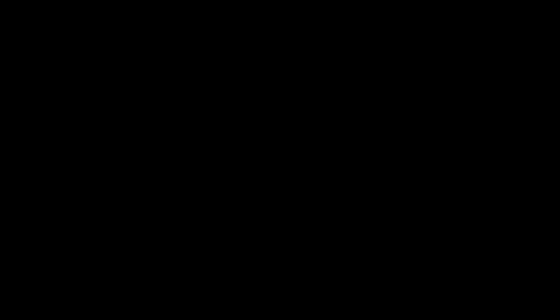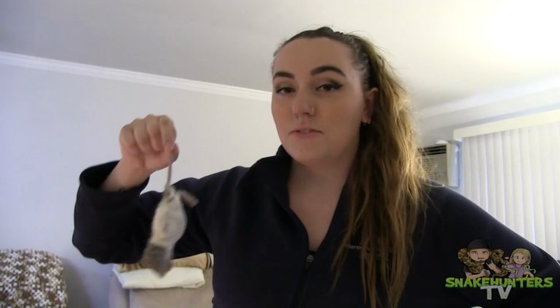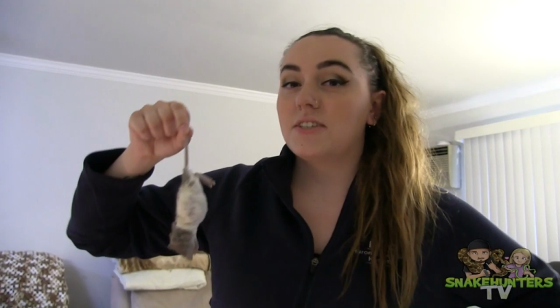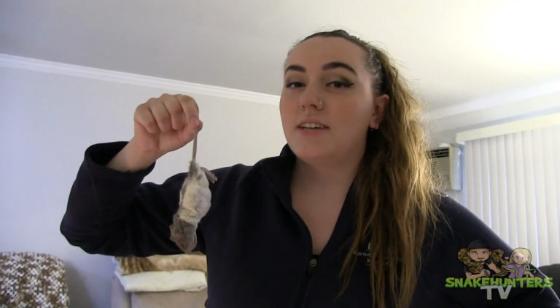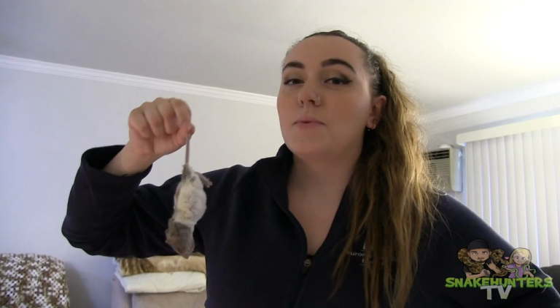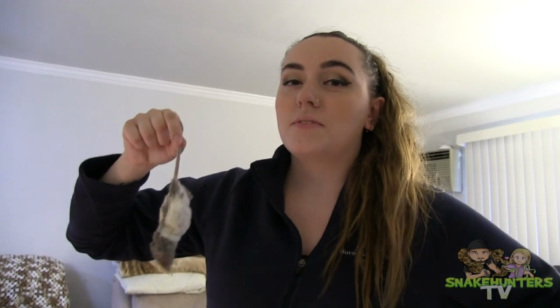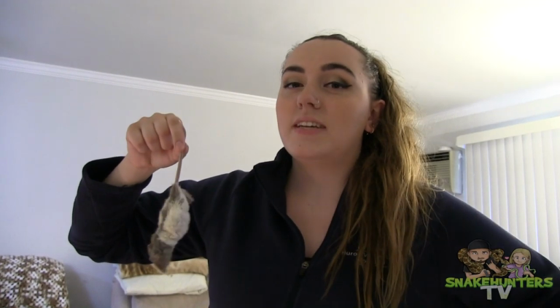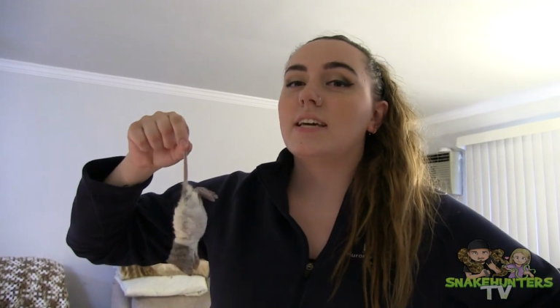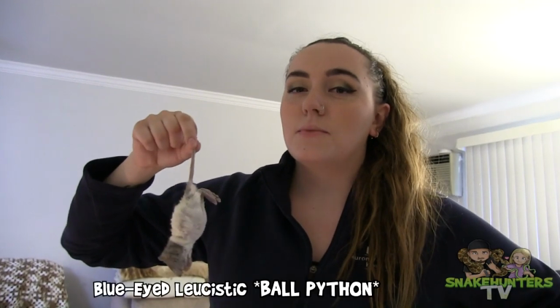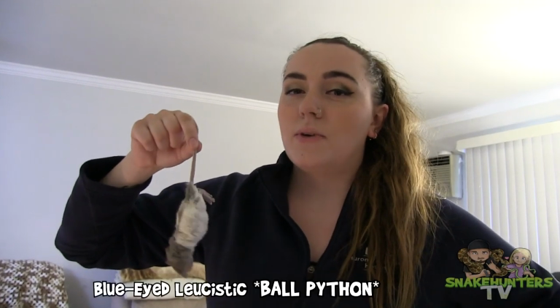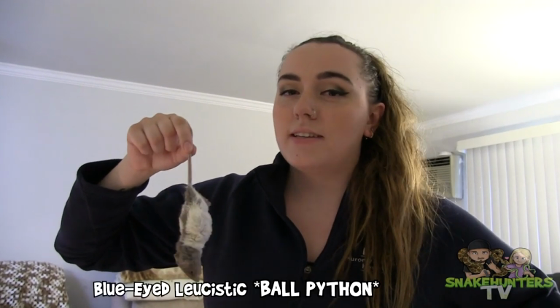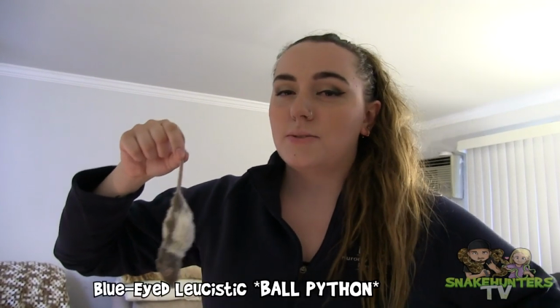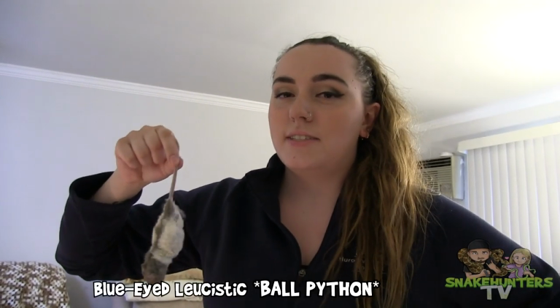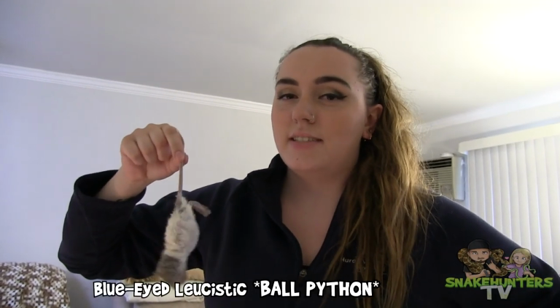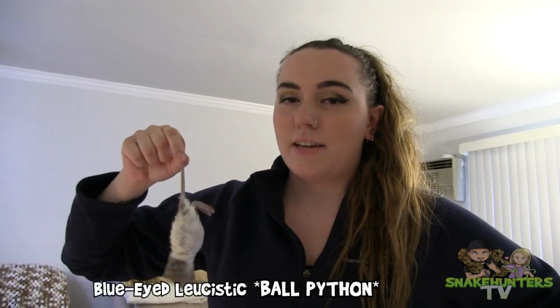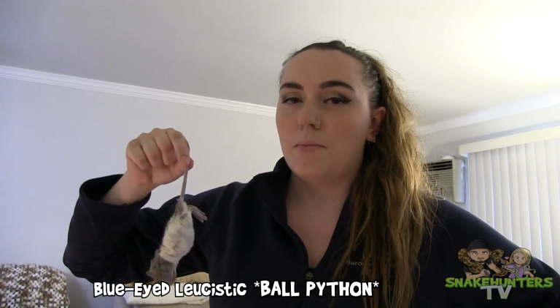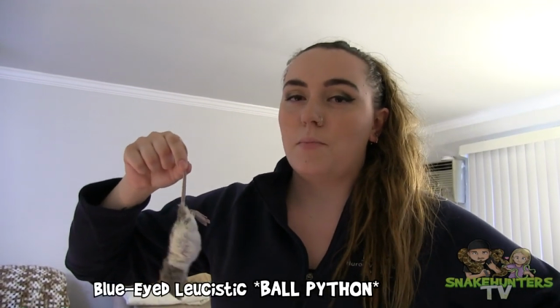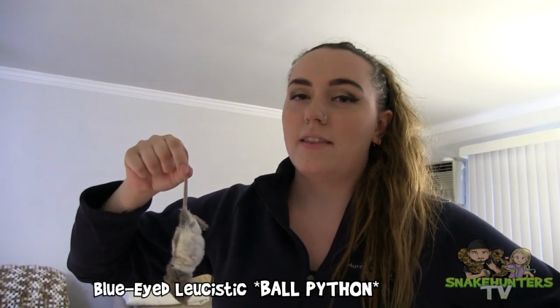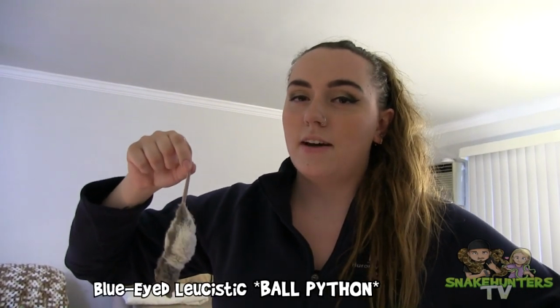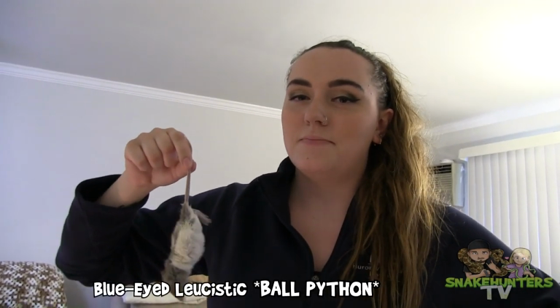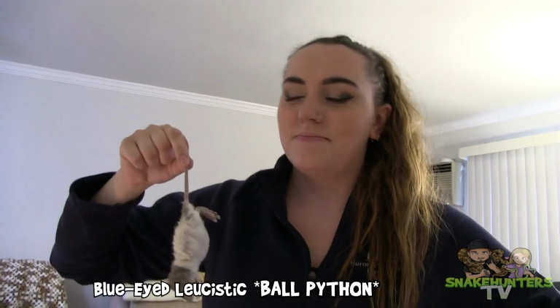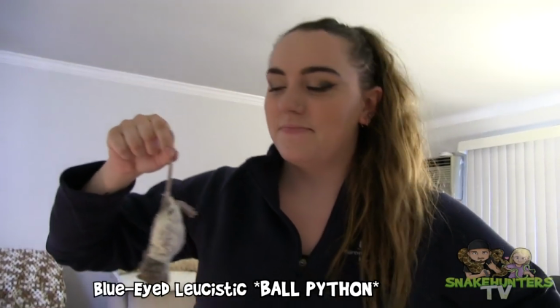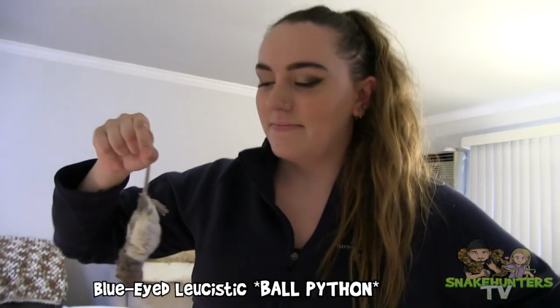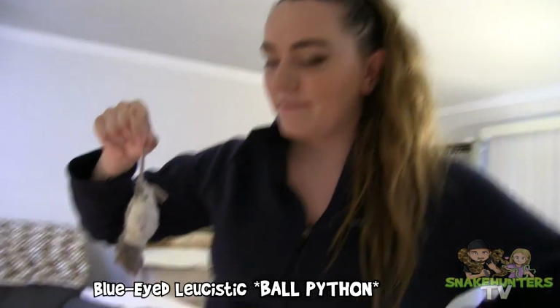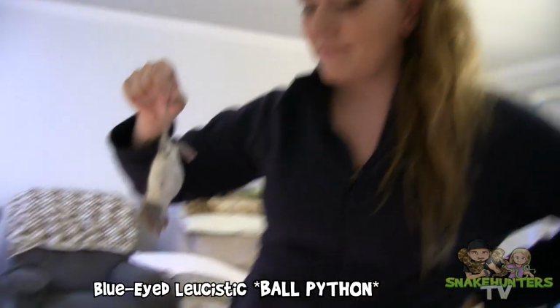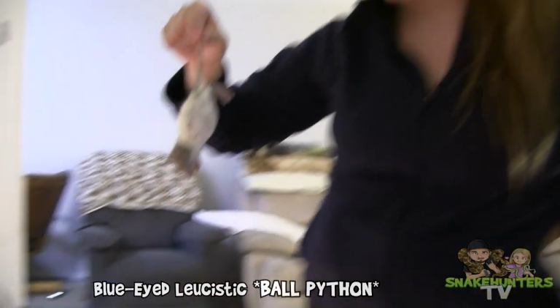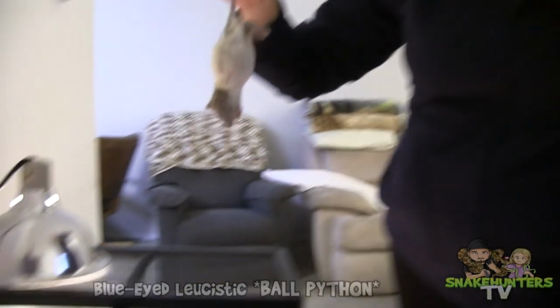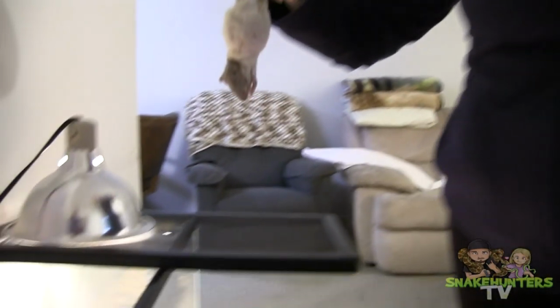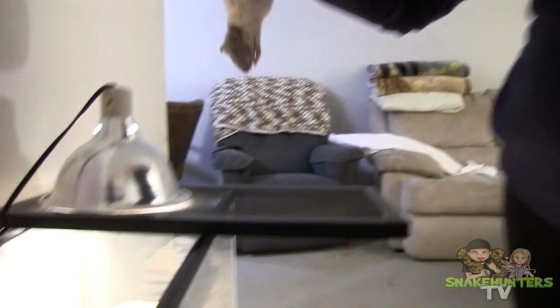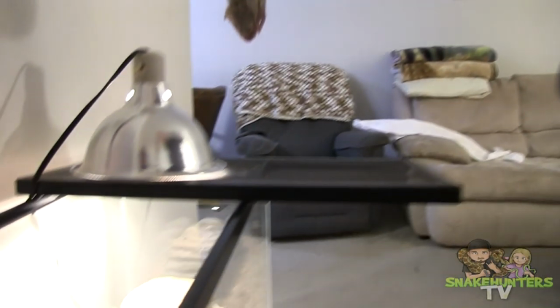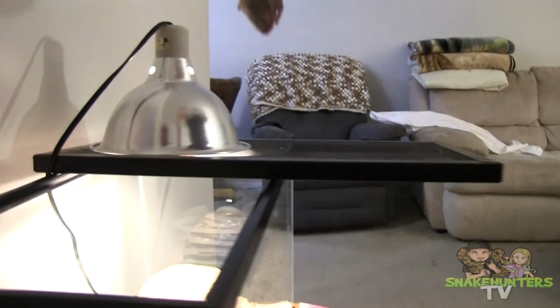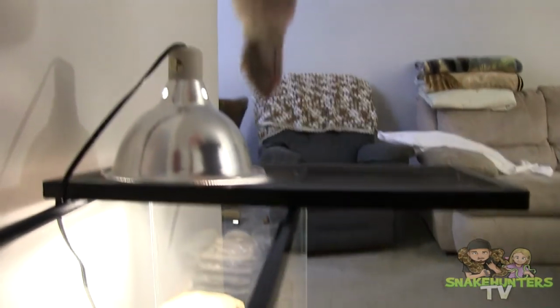First off, we're feeding a blue-eyed leucistic ball python.